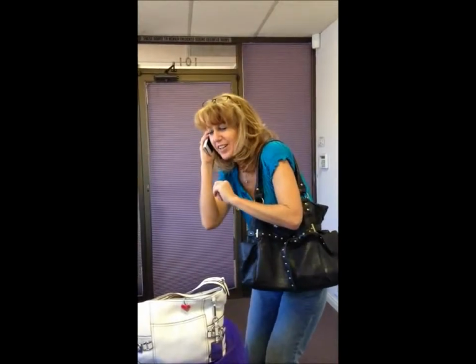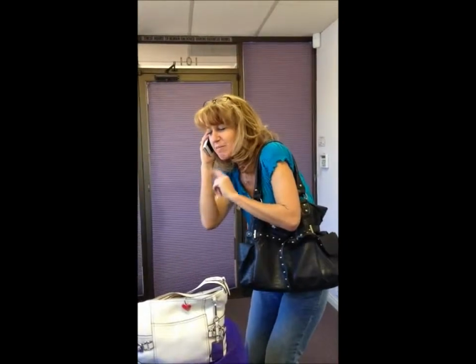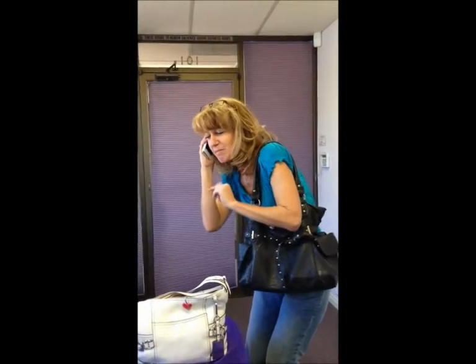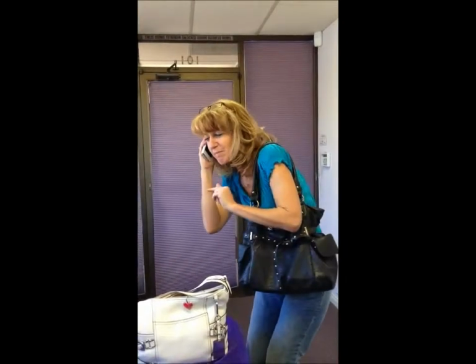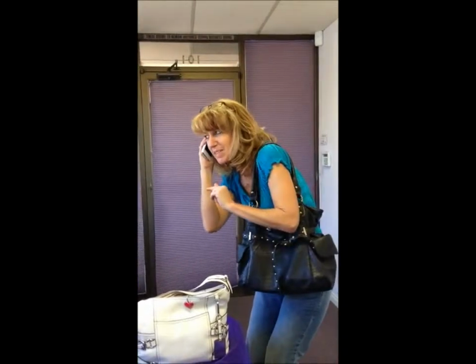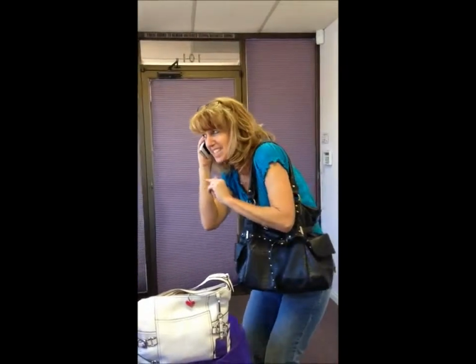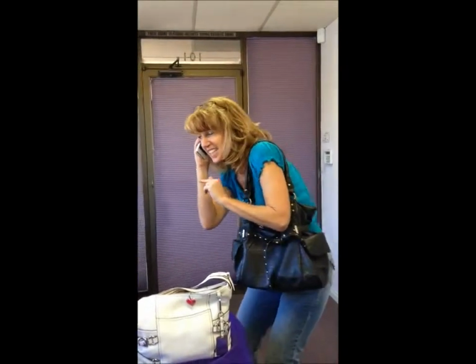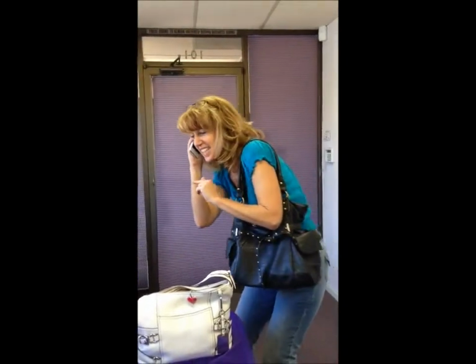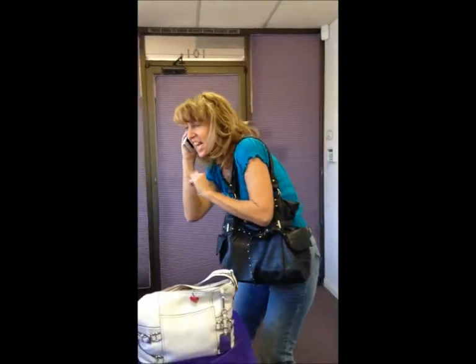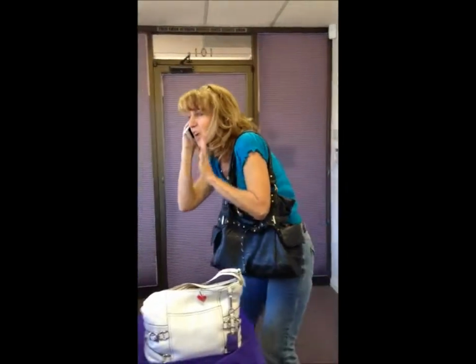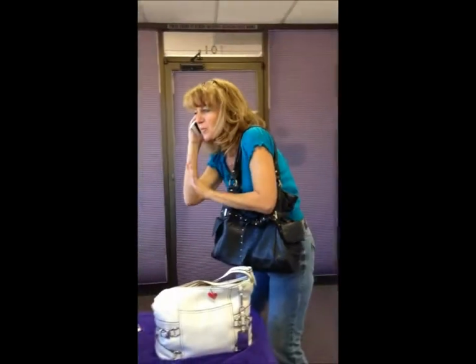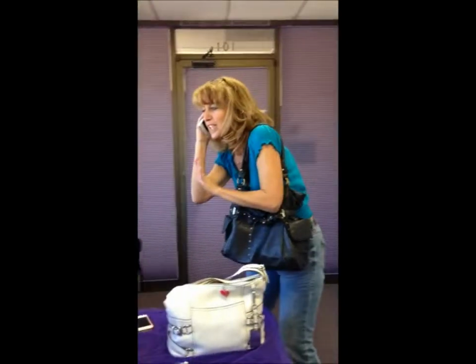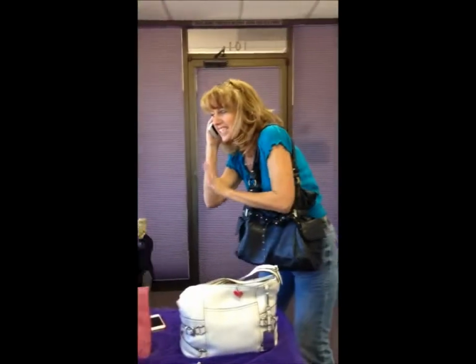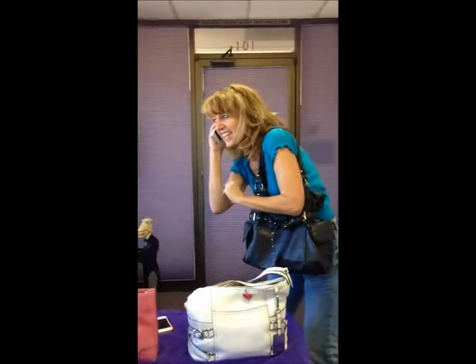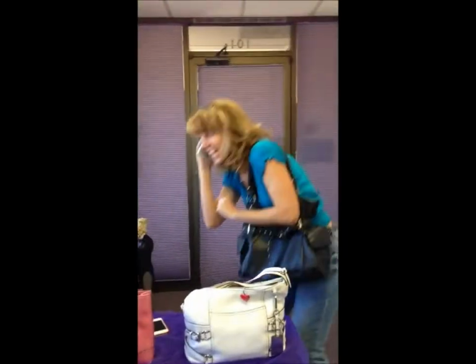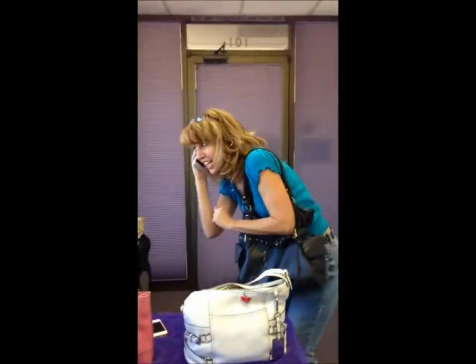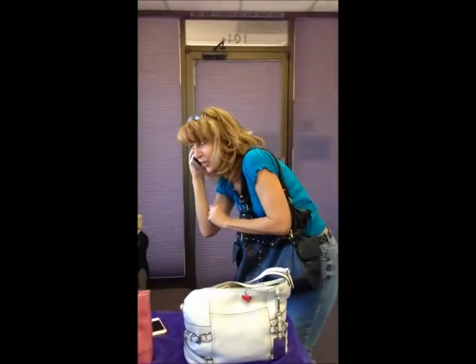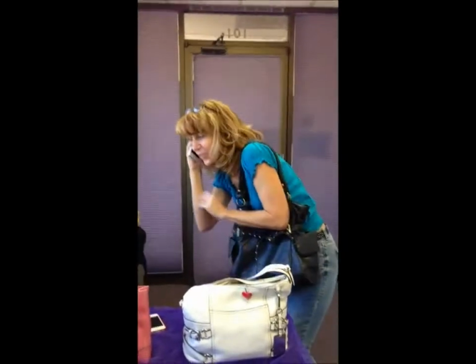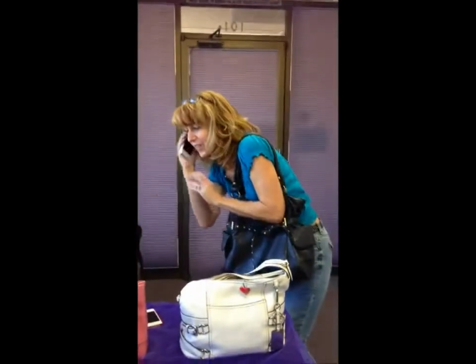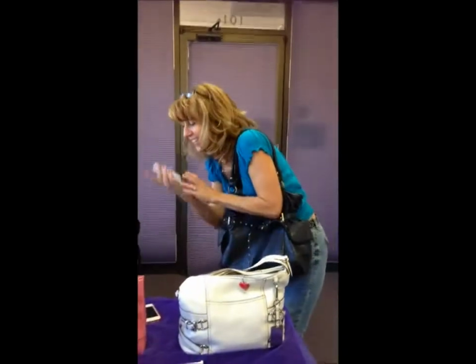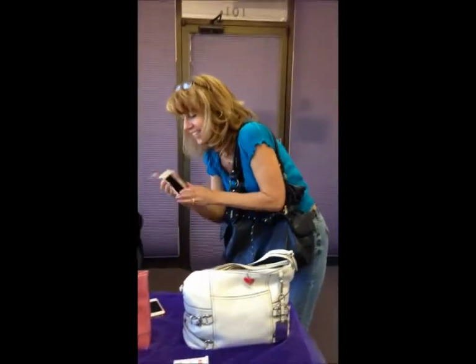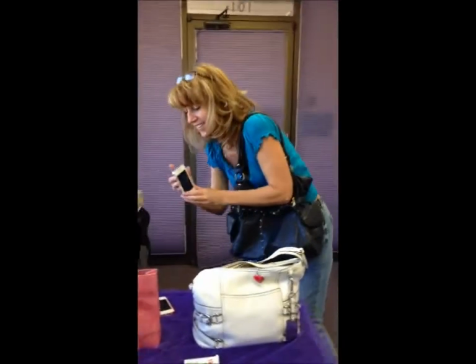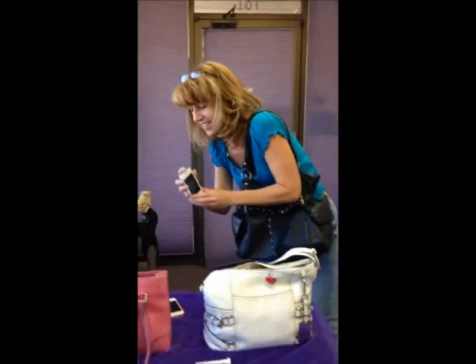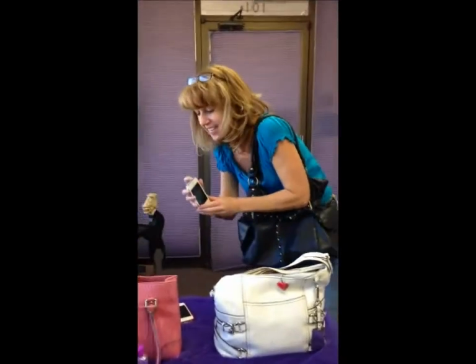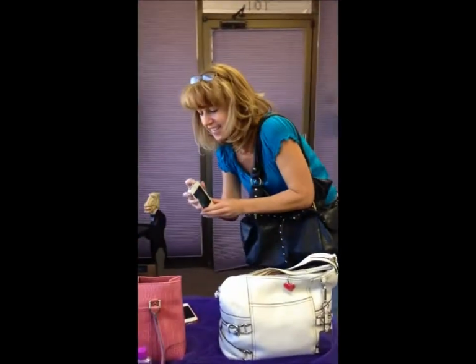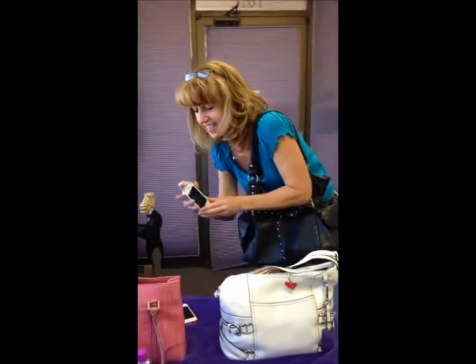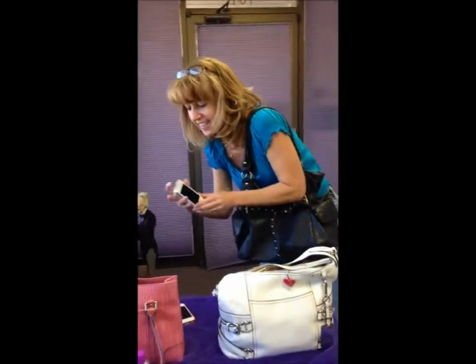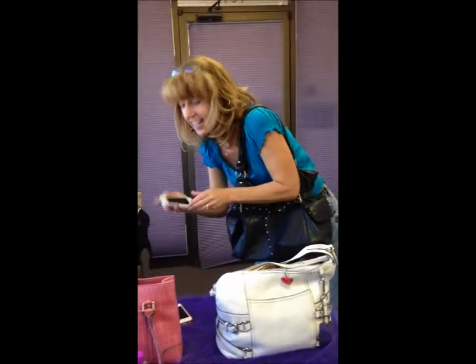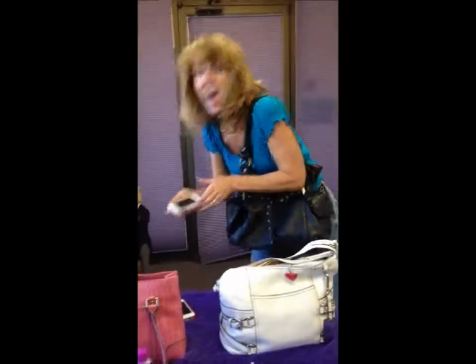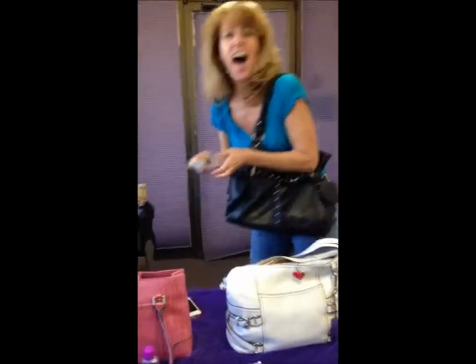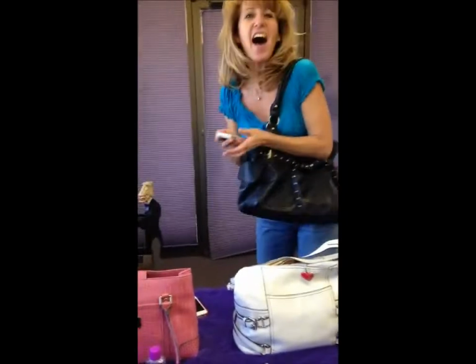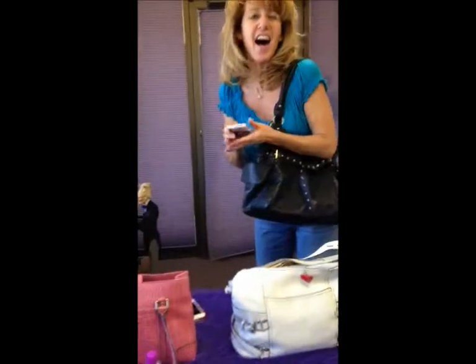Liz, tell them all about it. Really, I gotta go.